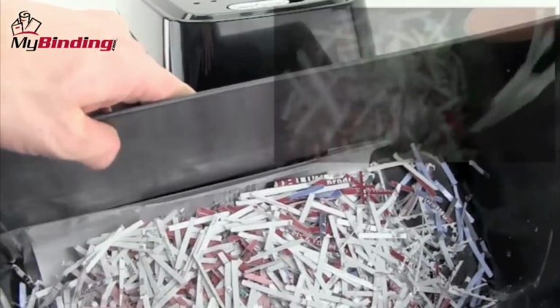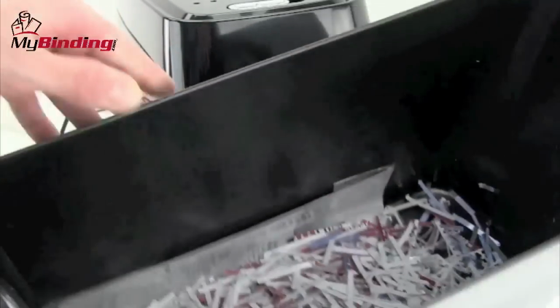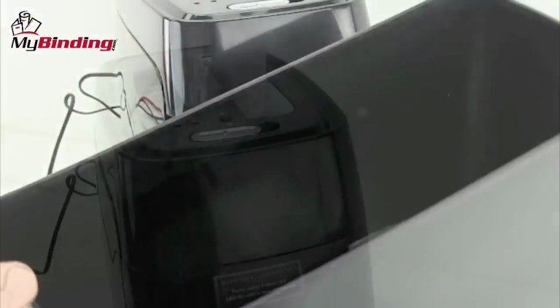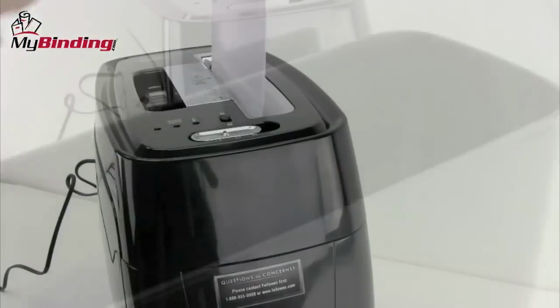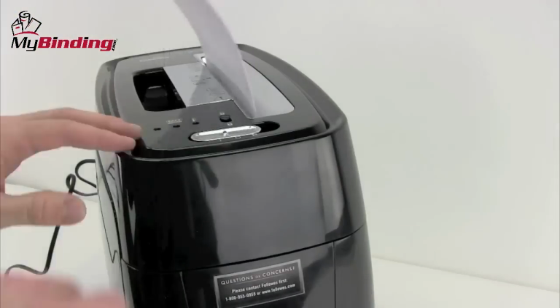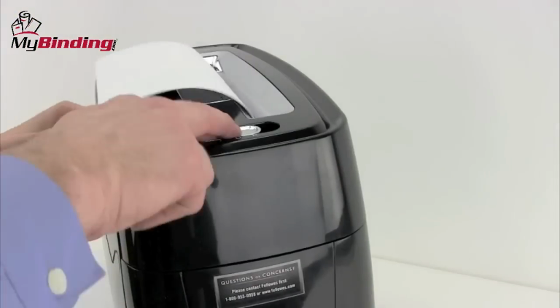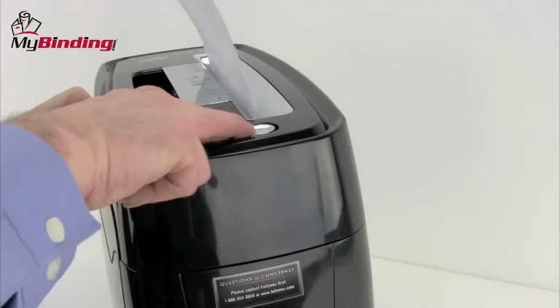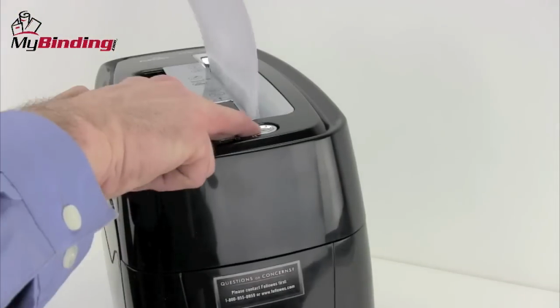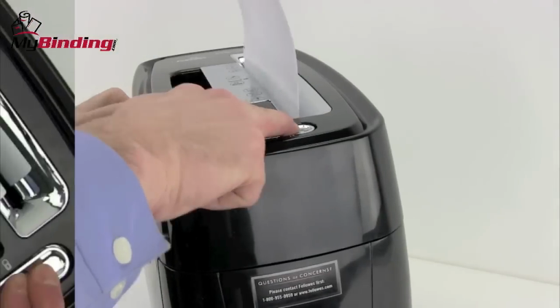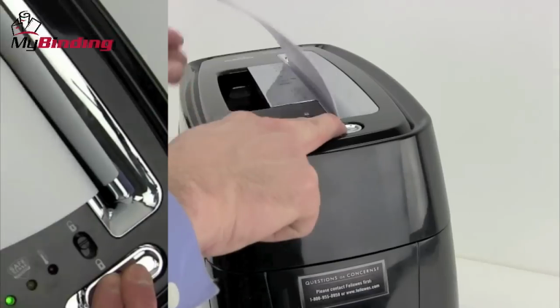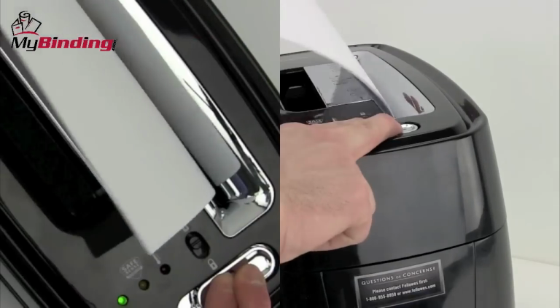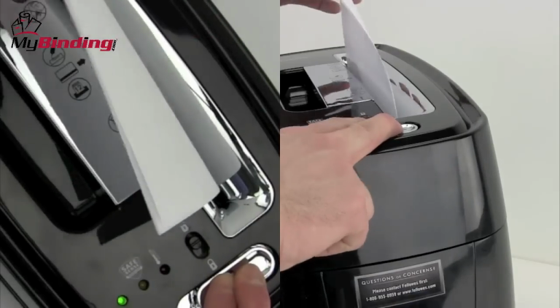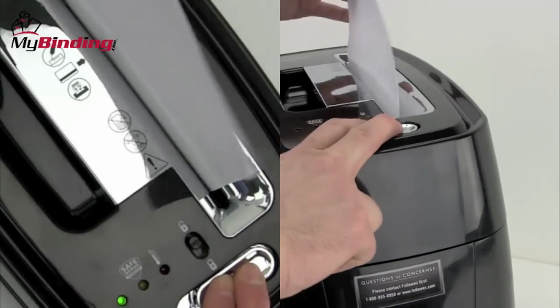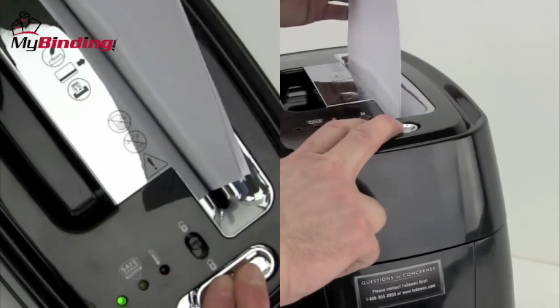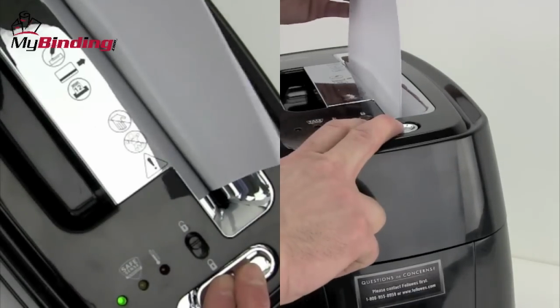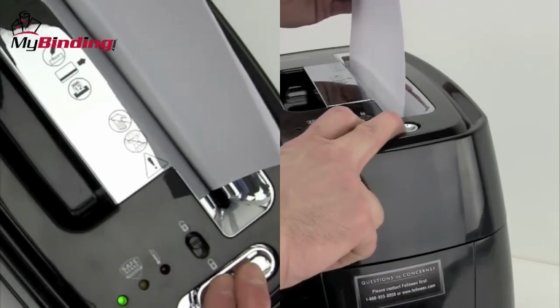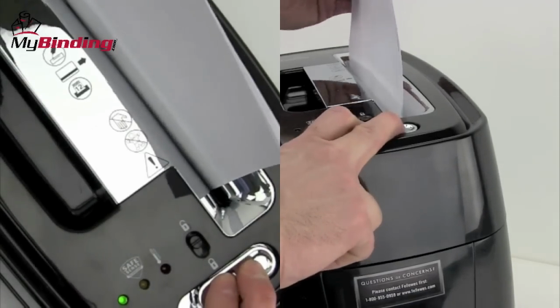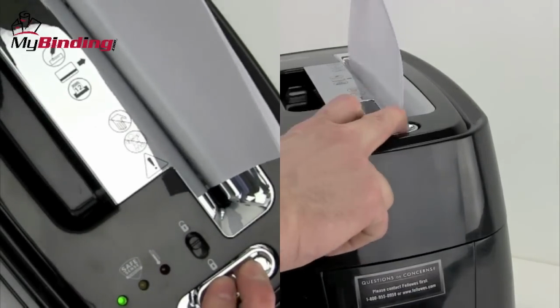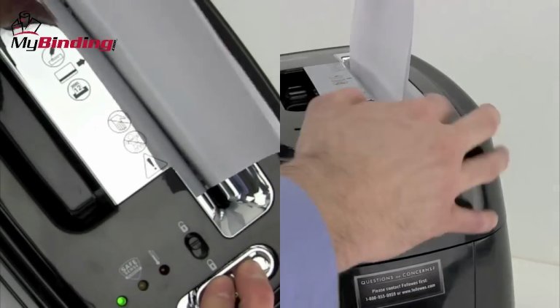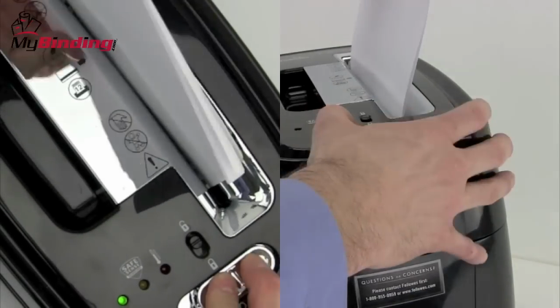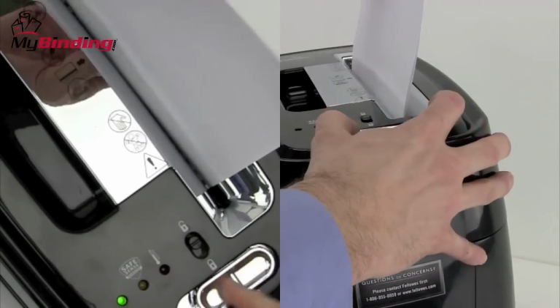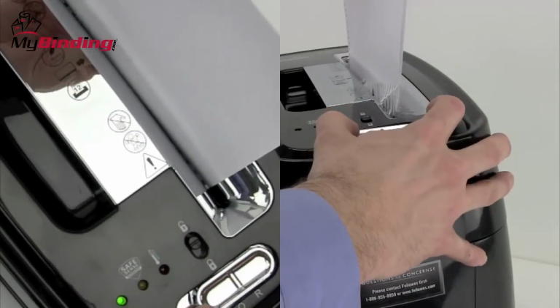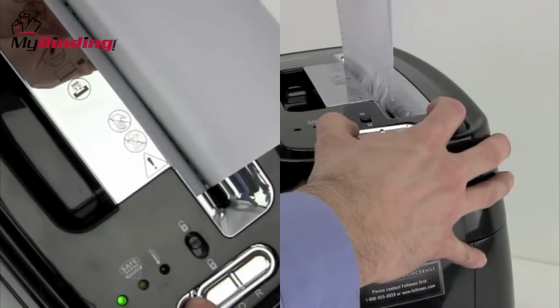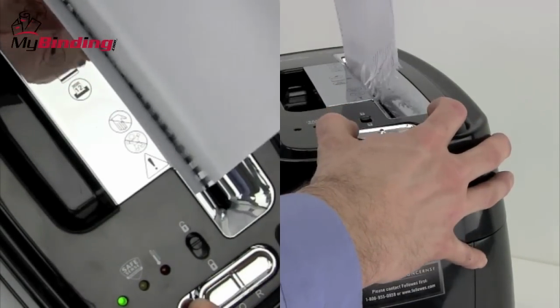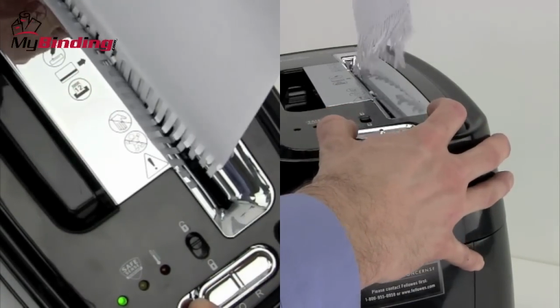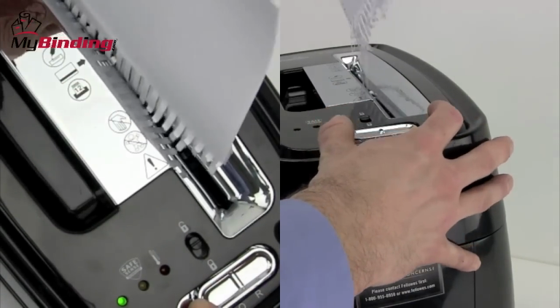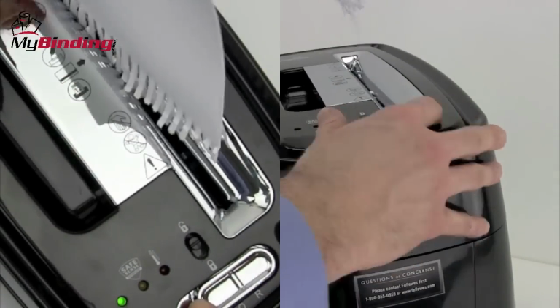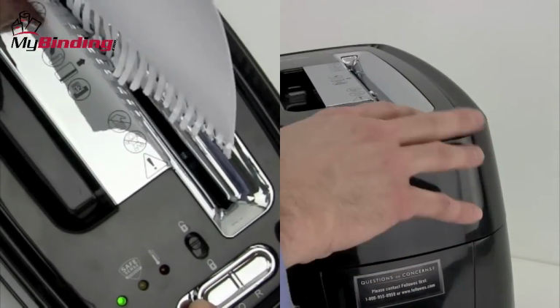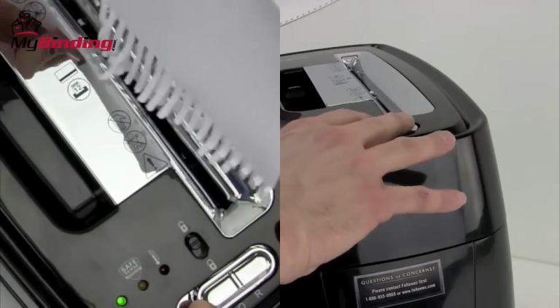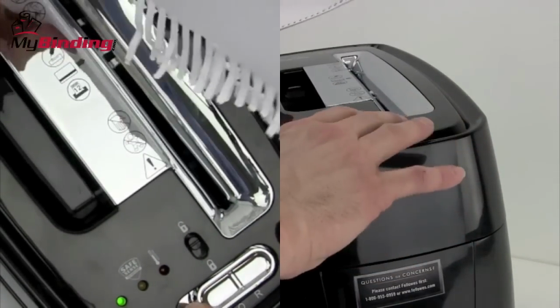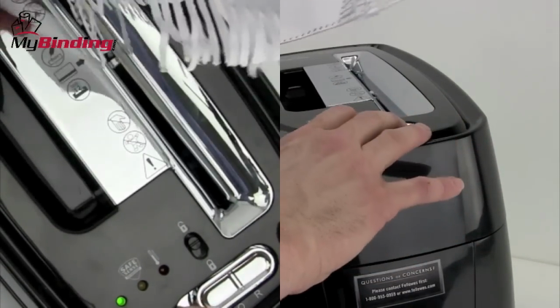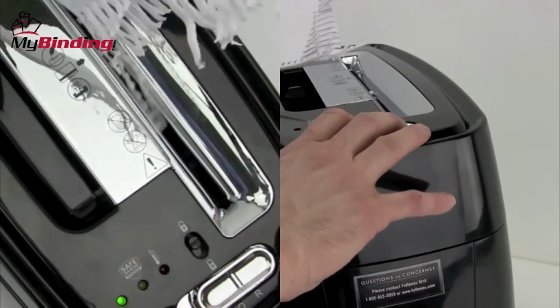Should there be a paper jam, there is a reverse feature. Simply slide the toggle to the right and remove your document and start again.